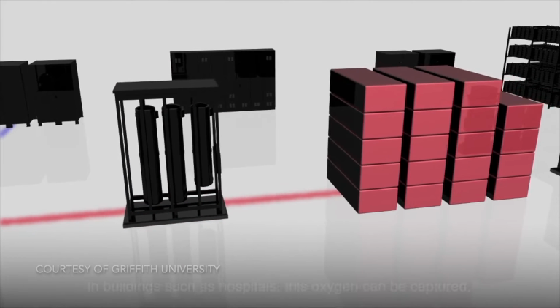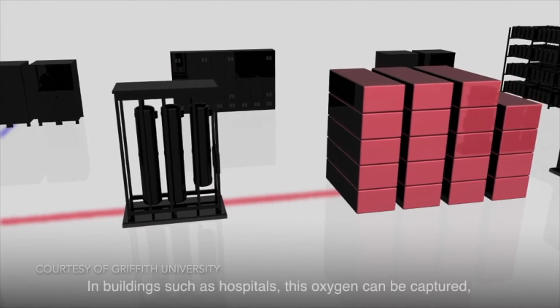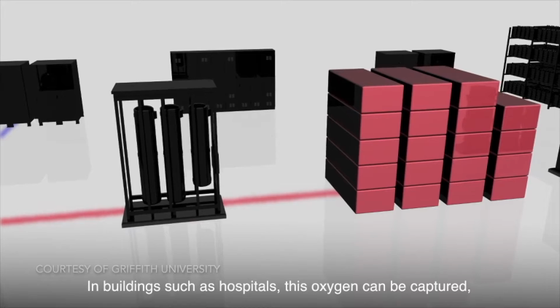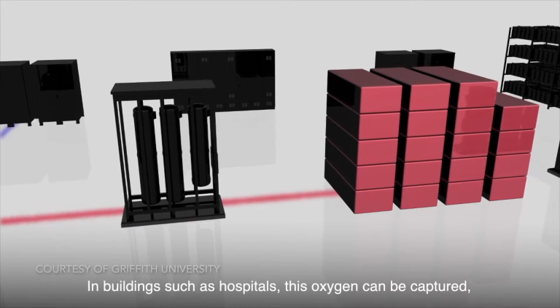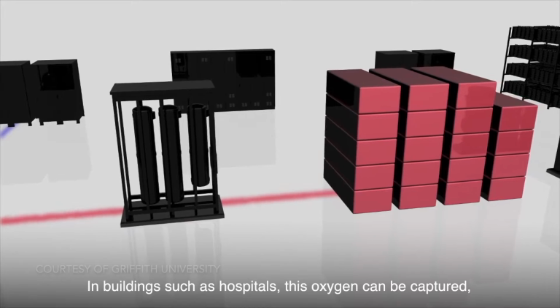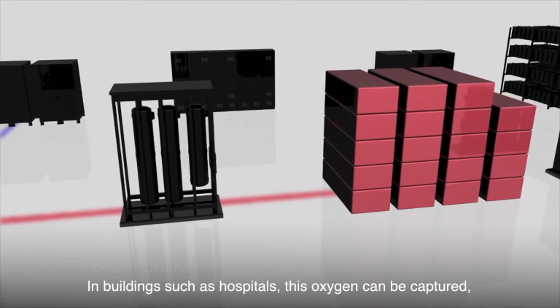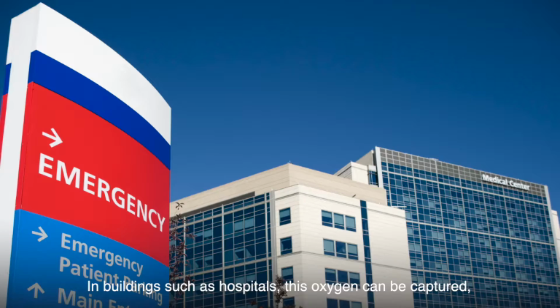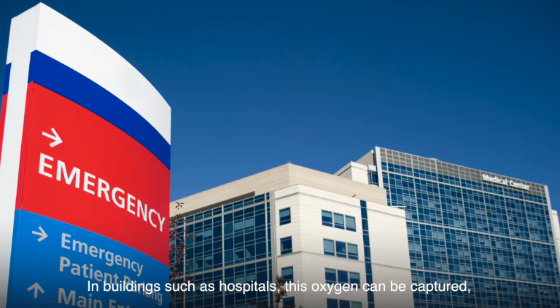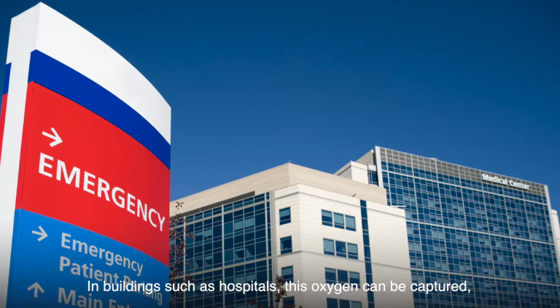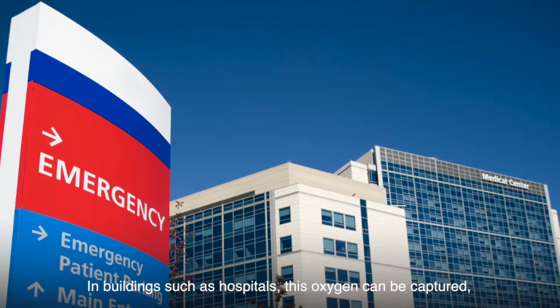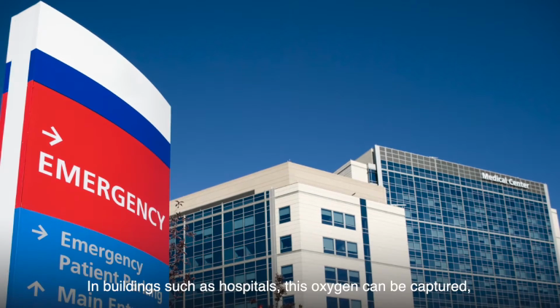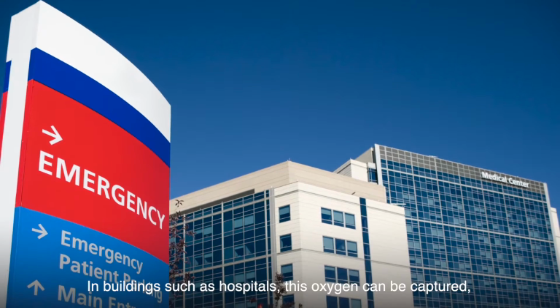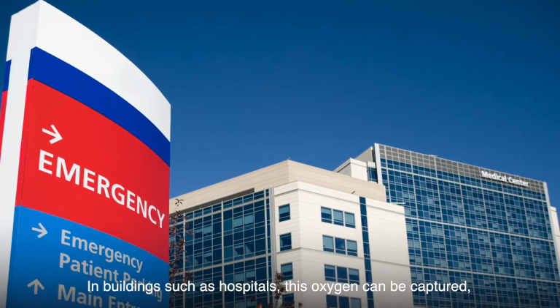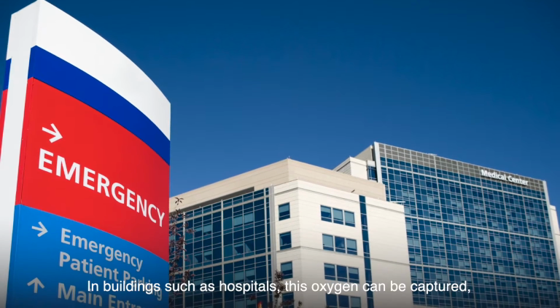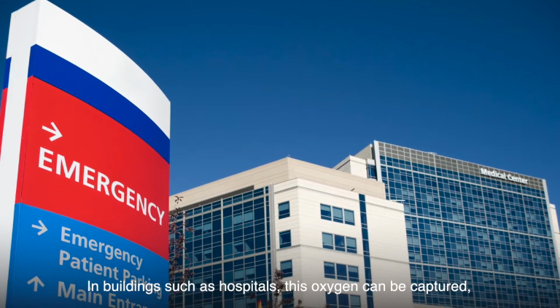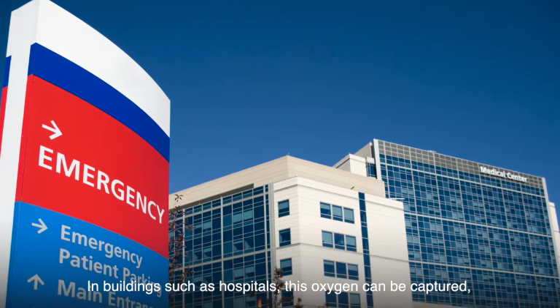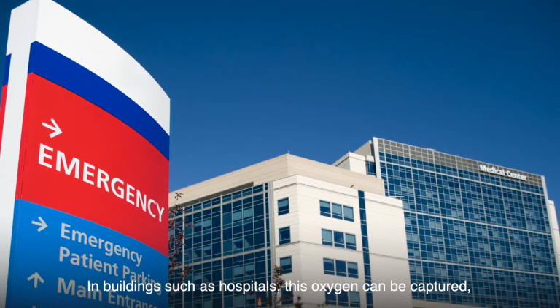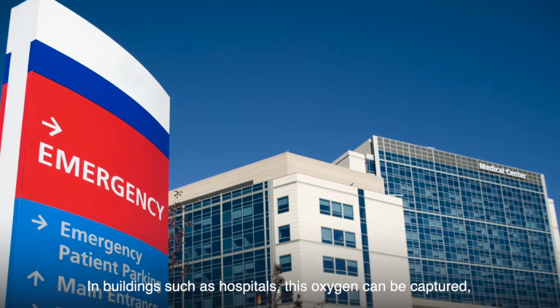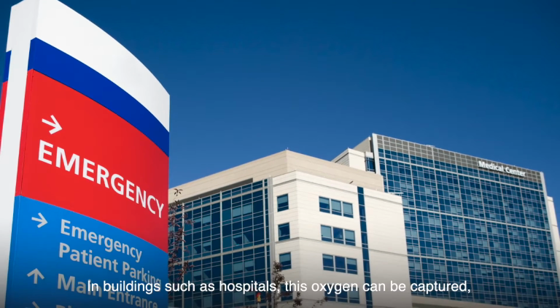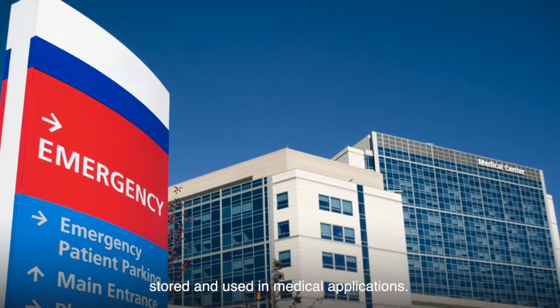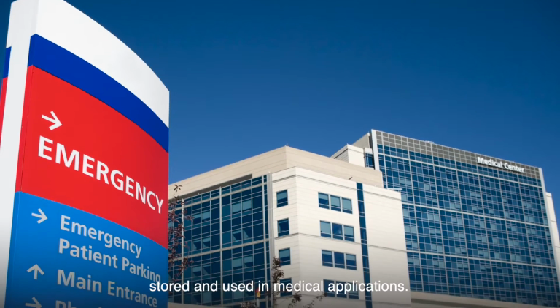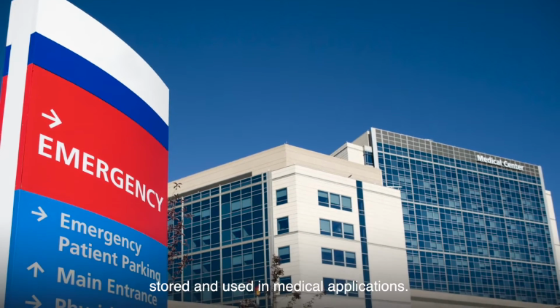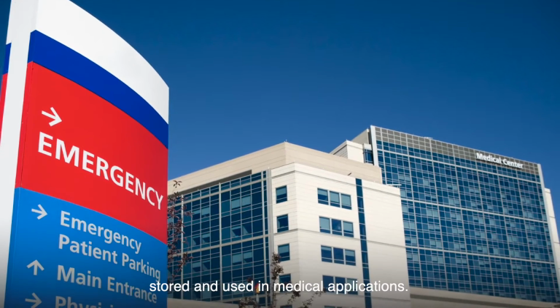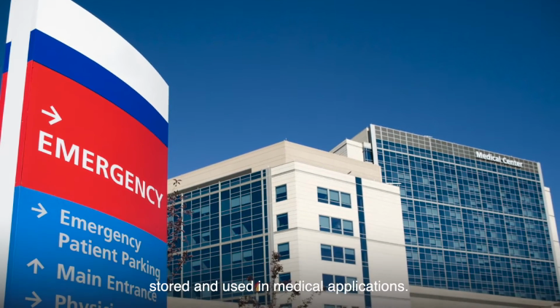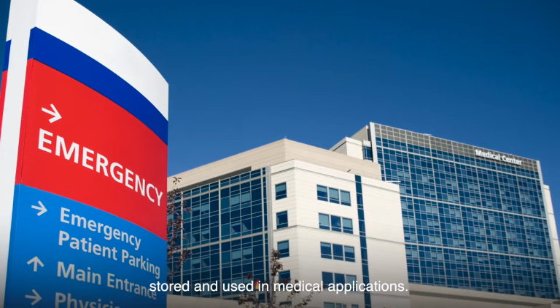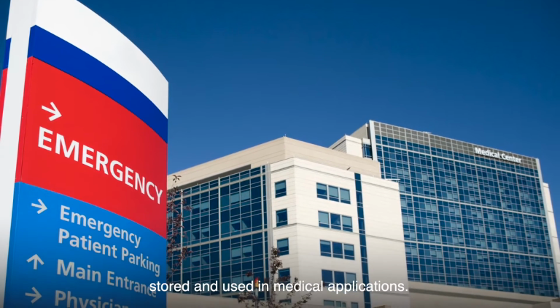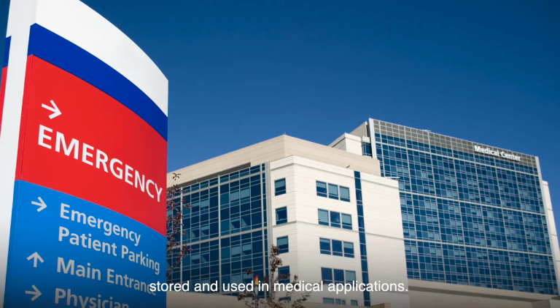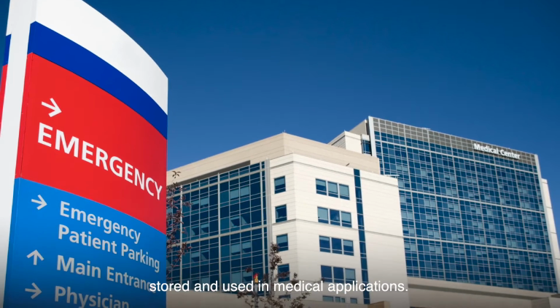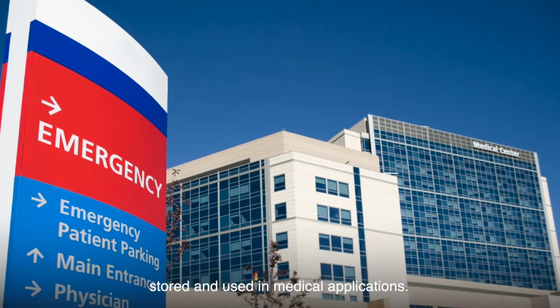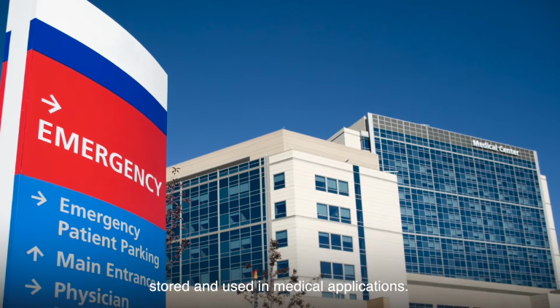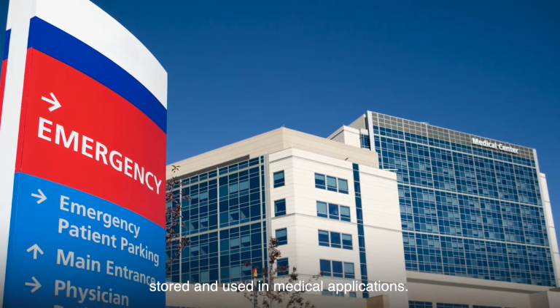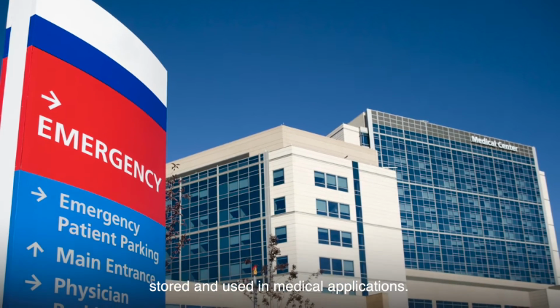In buildings such as hospitals, this oxygen can be captured, stored and used in medical applications.